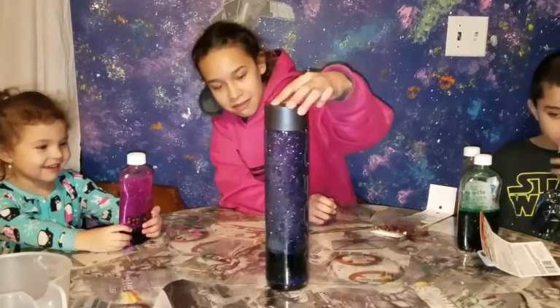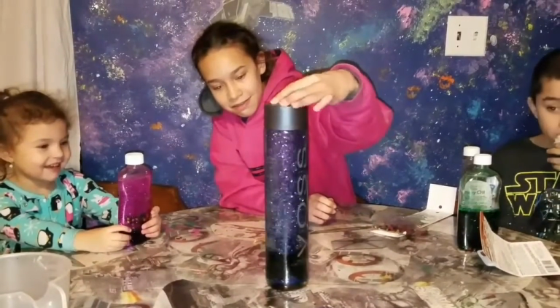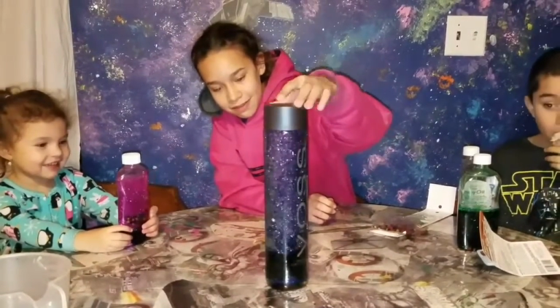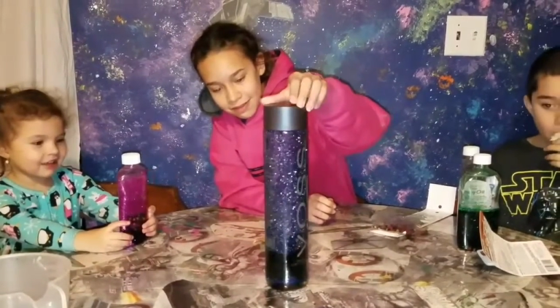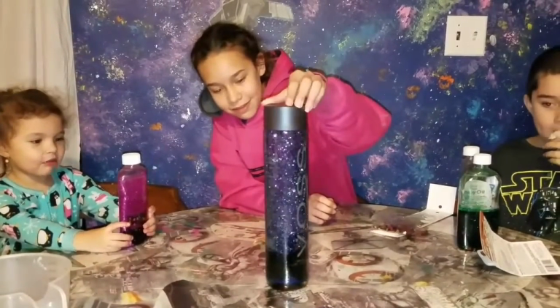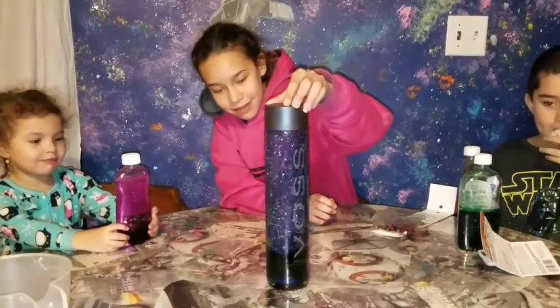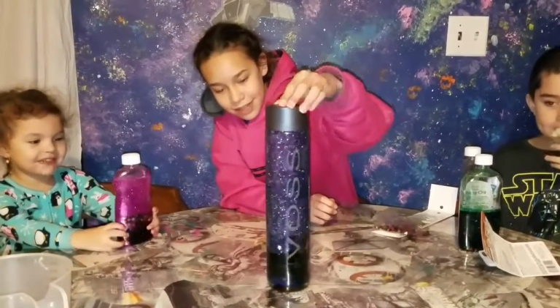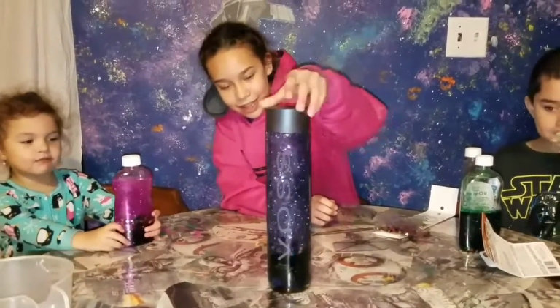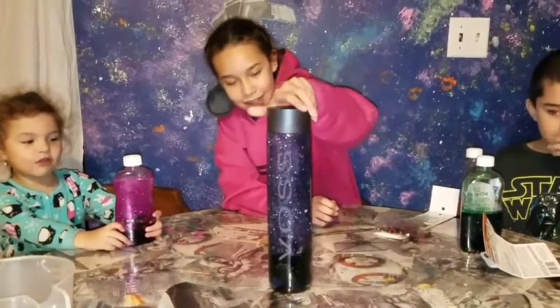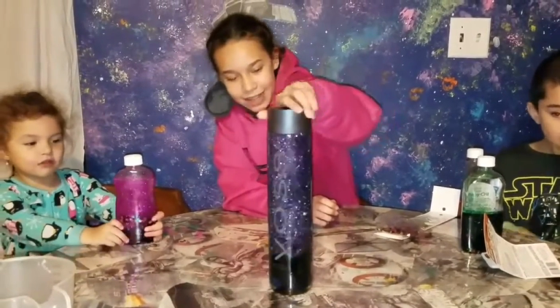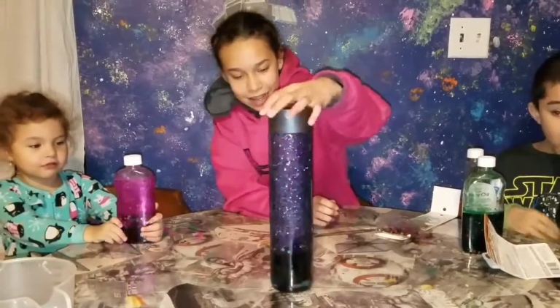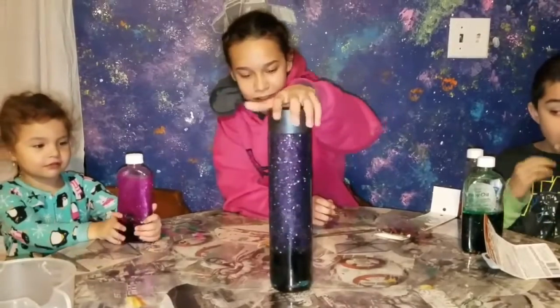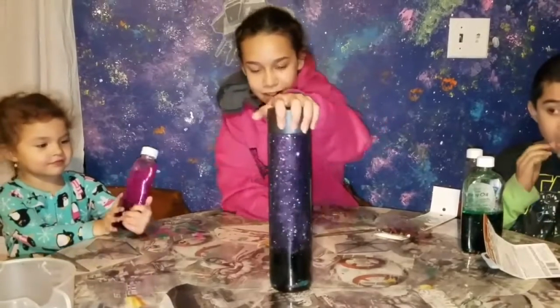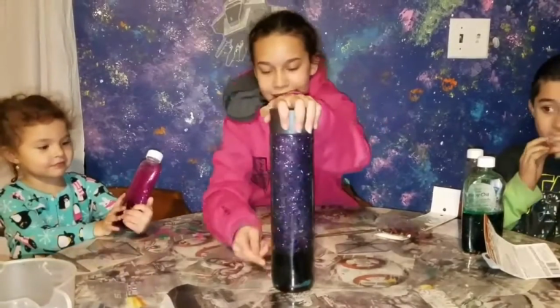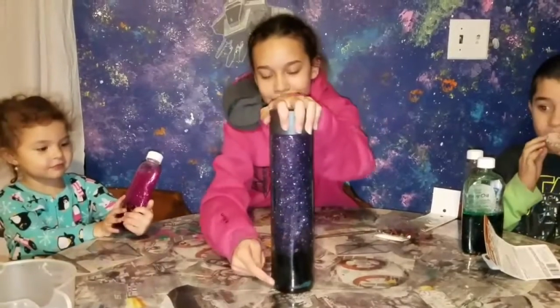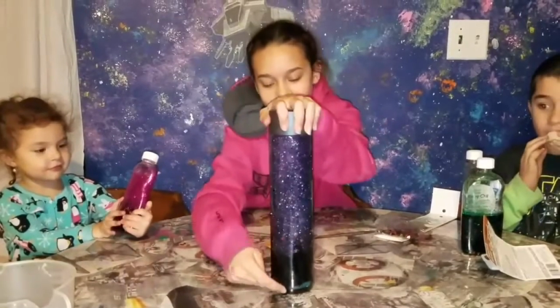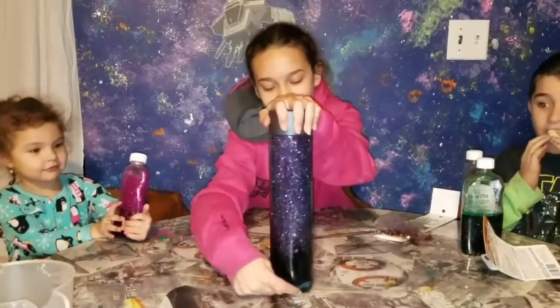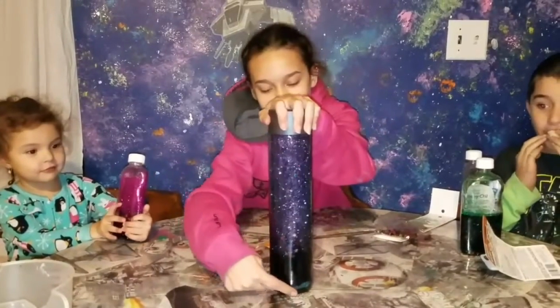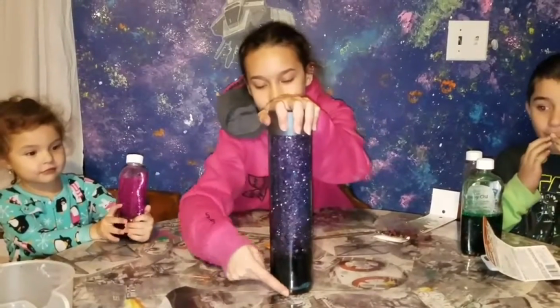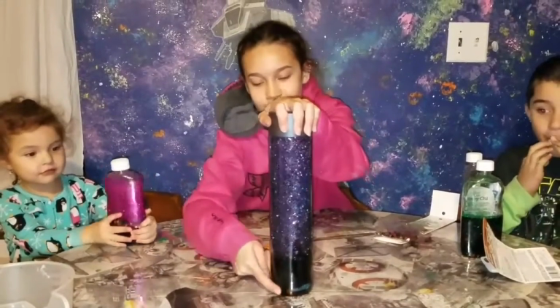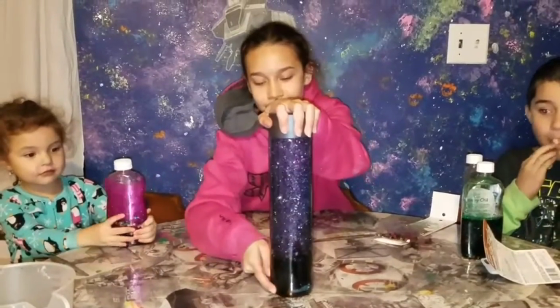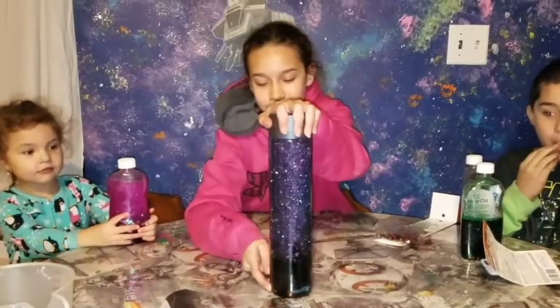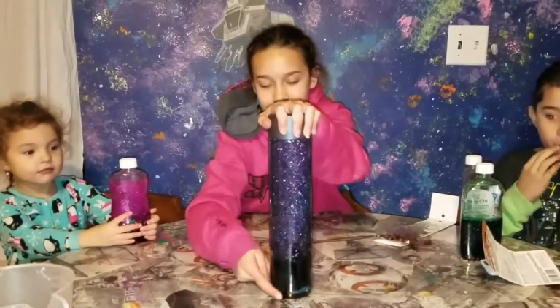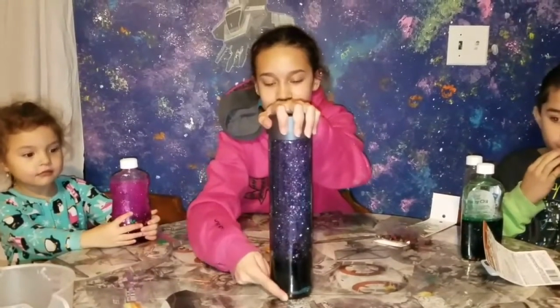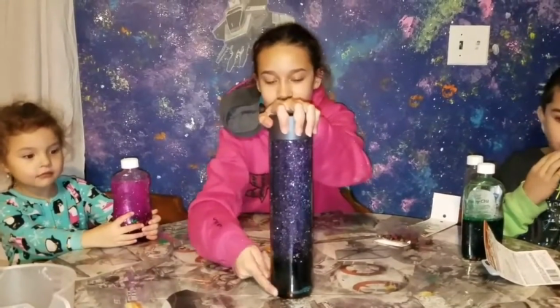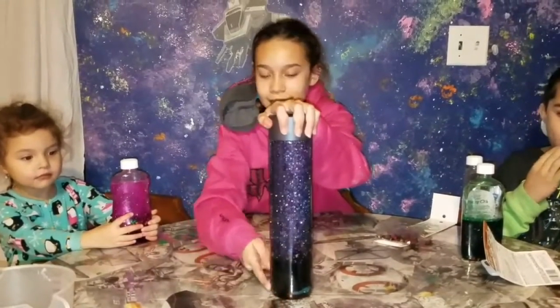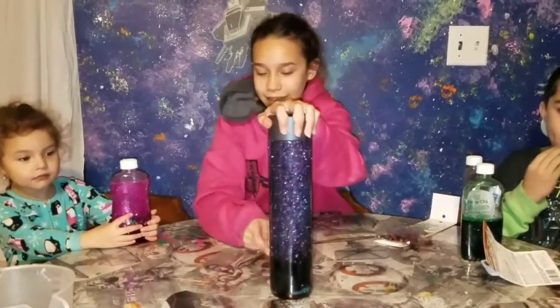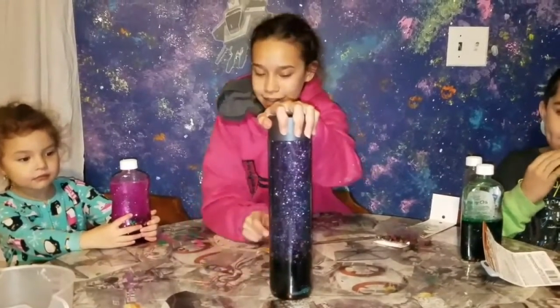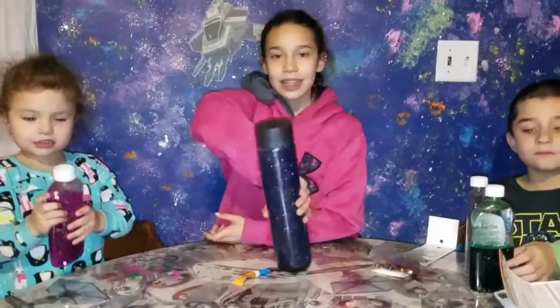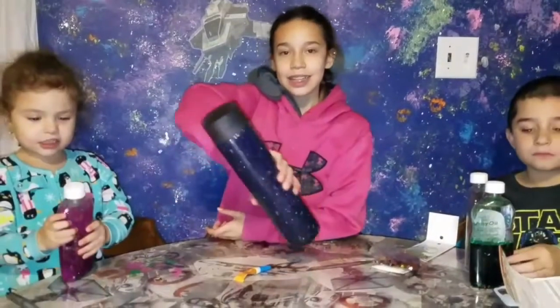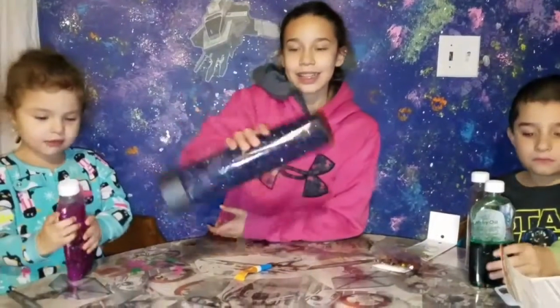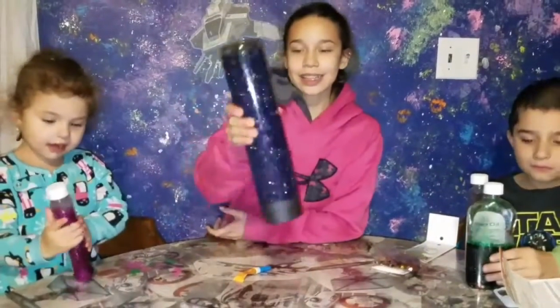It's so beautiful. There is some glue that is stuck on the bottom, but that's fine. This is mine.